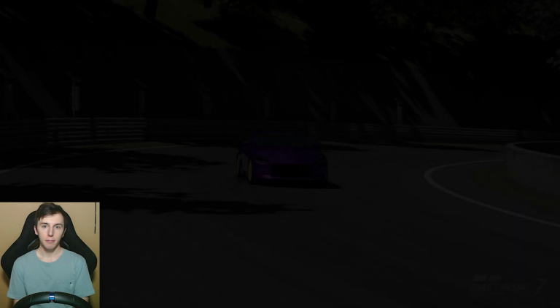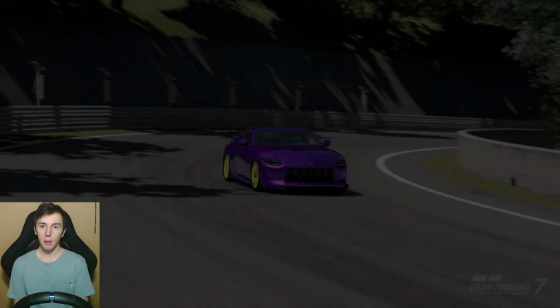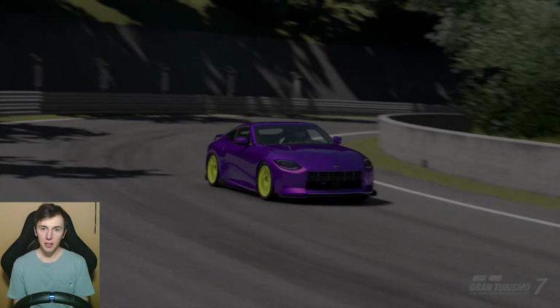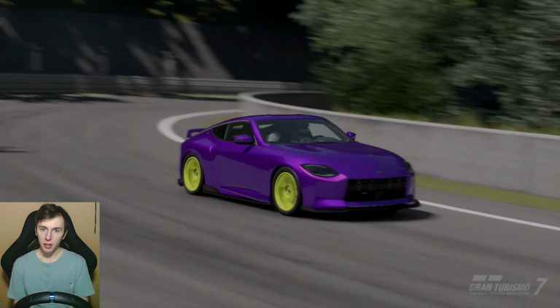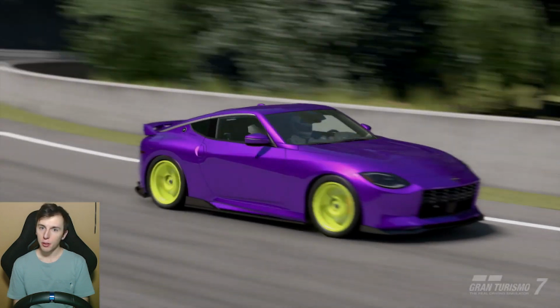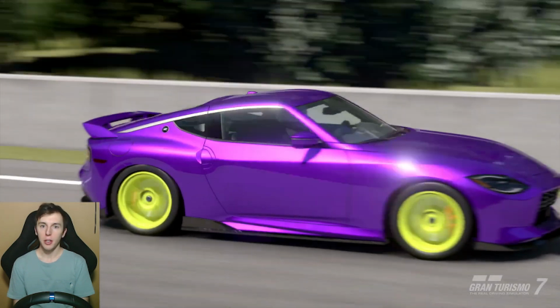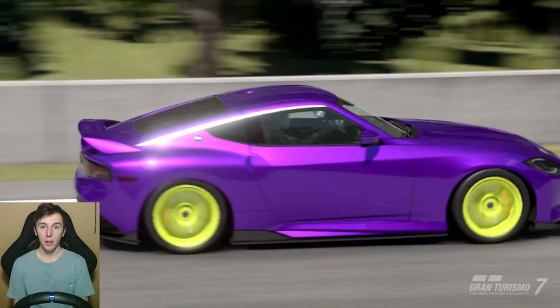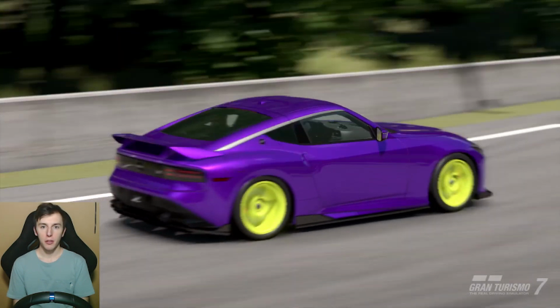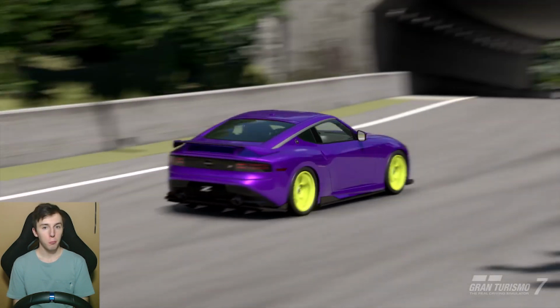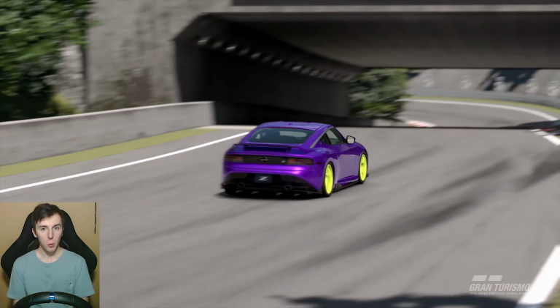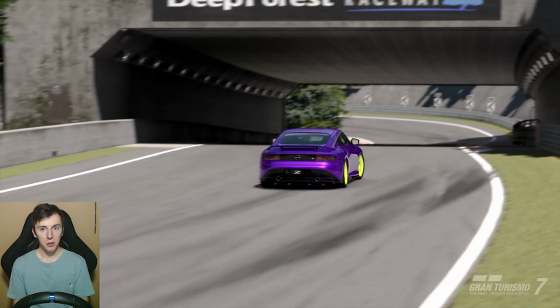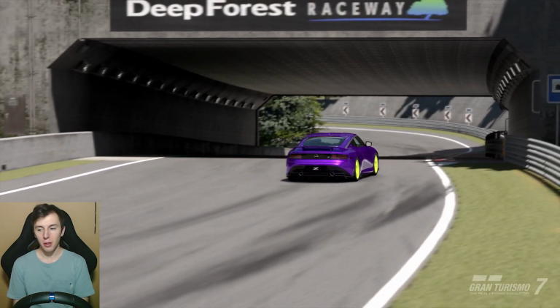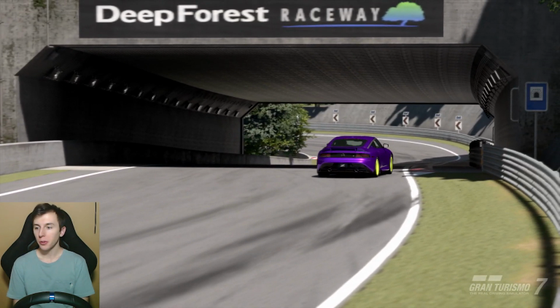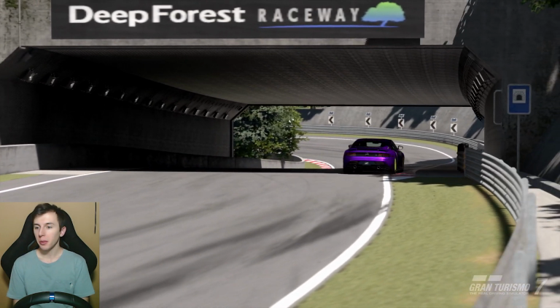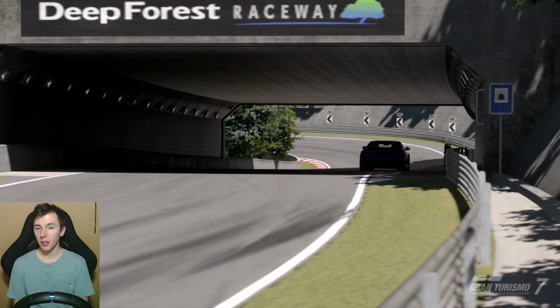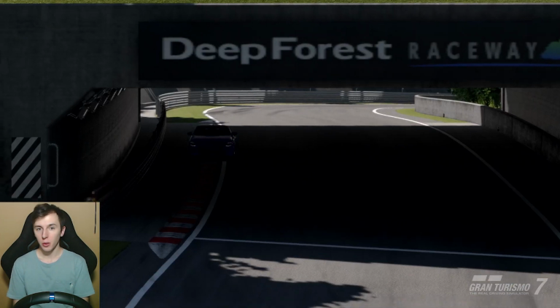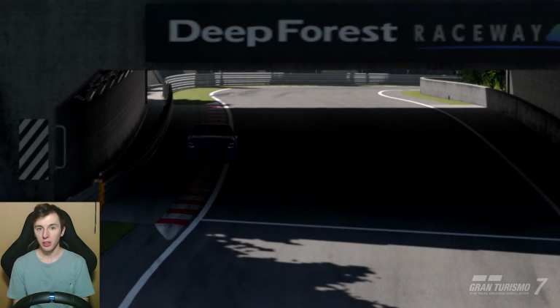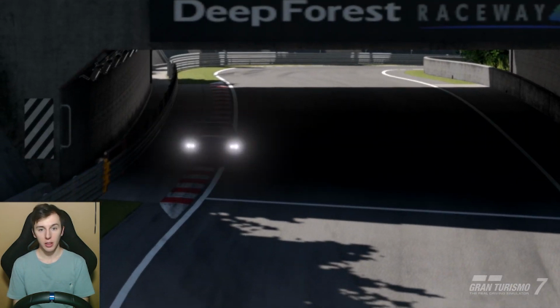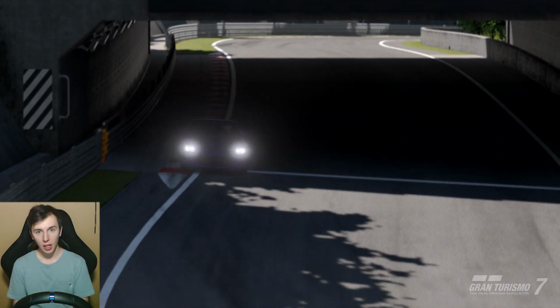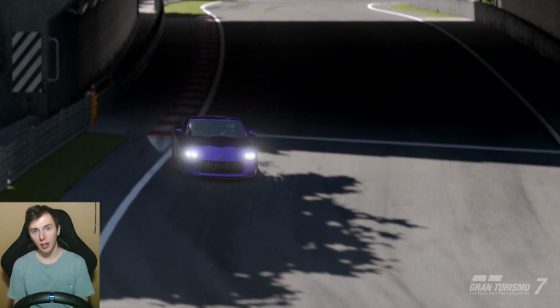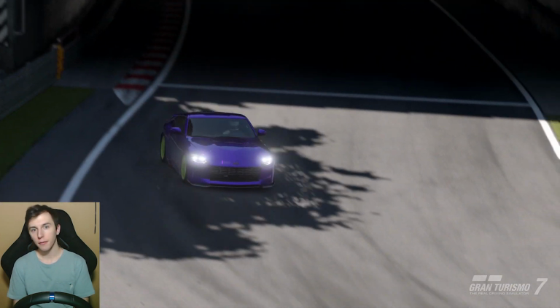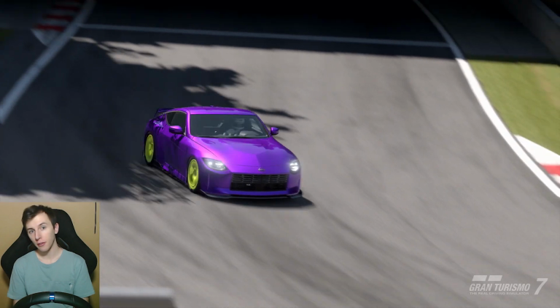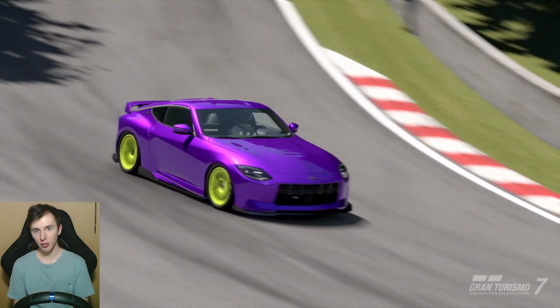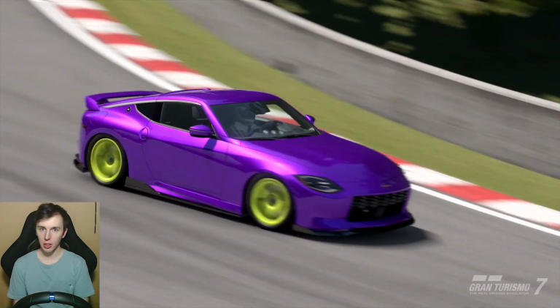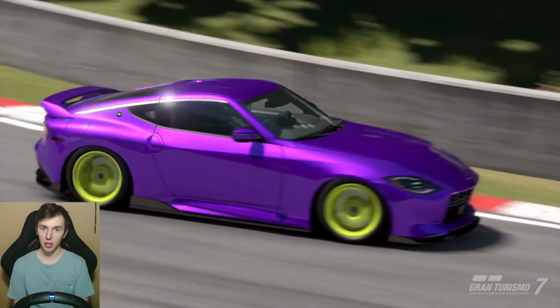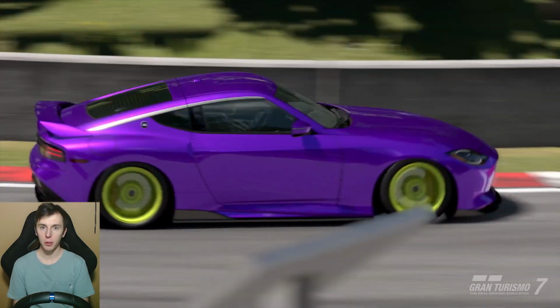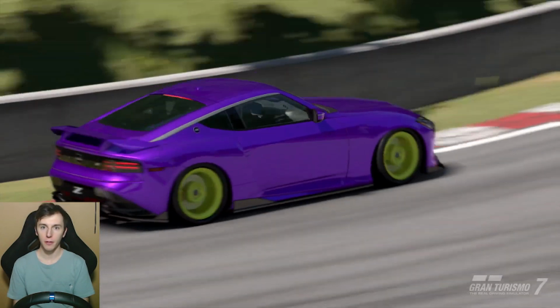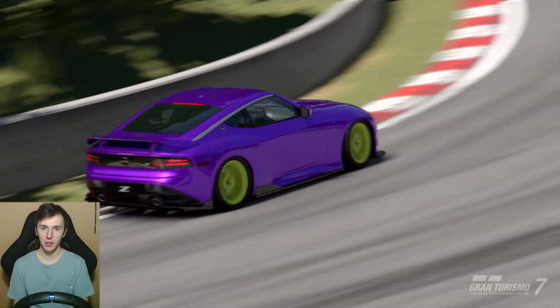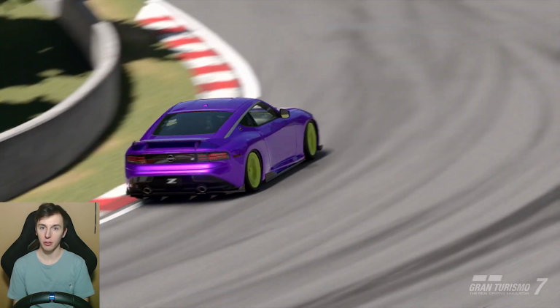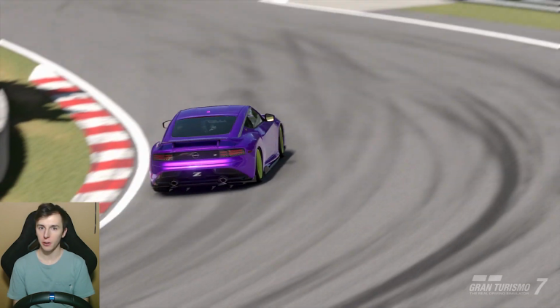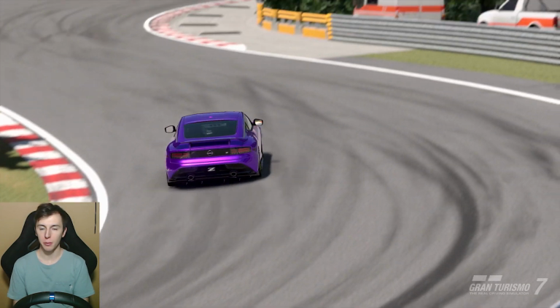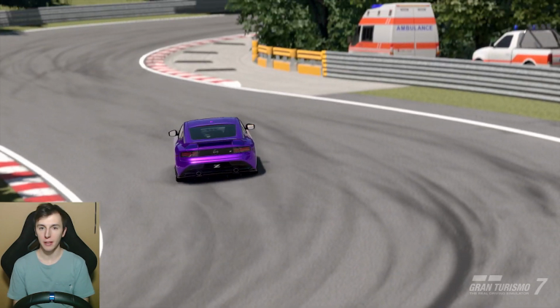My last Gran Turismo tip video did quite well so I thought I'd make another one. Here are five extra tips to help you go faster on Gran Turismo 7.